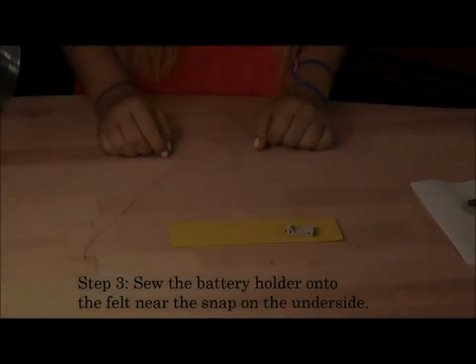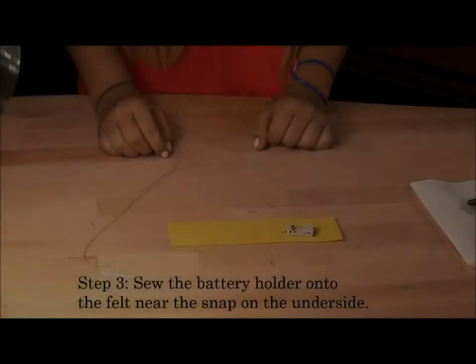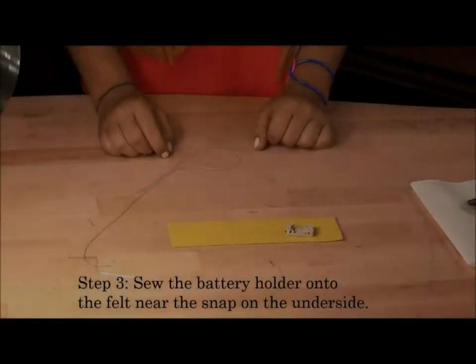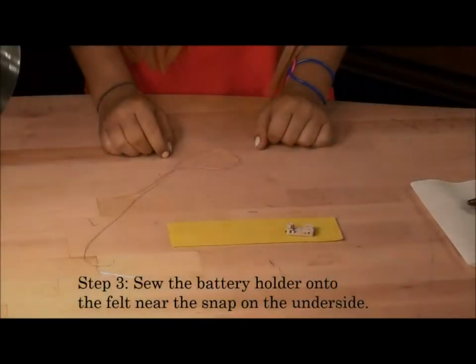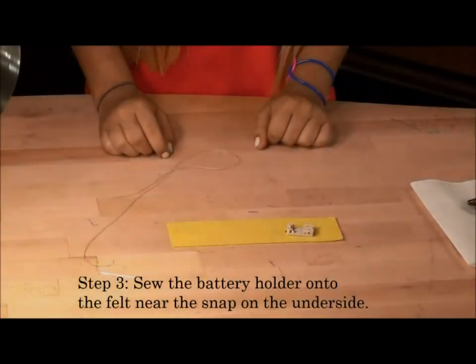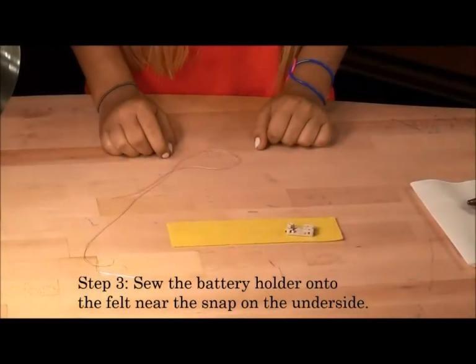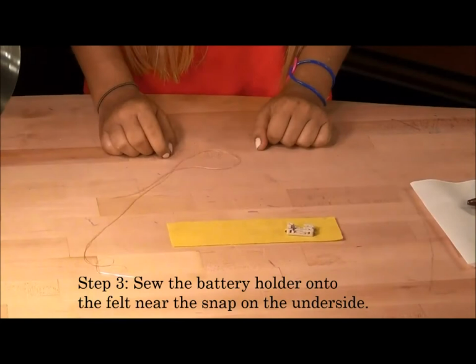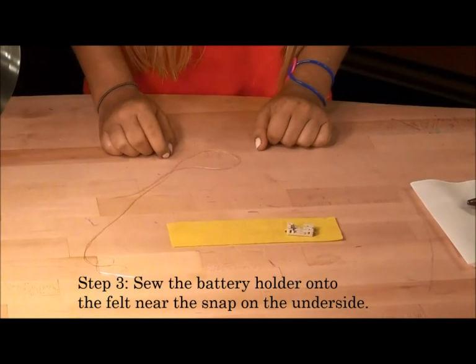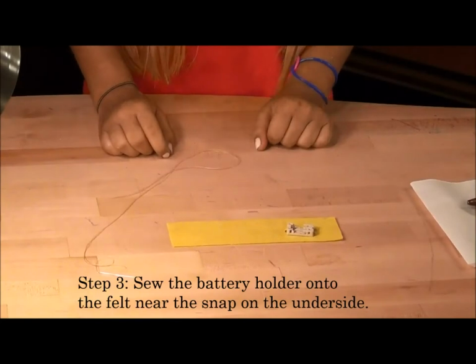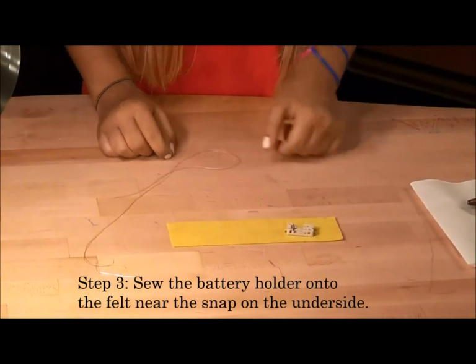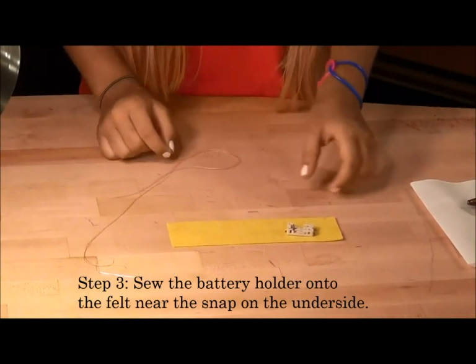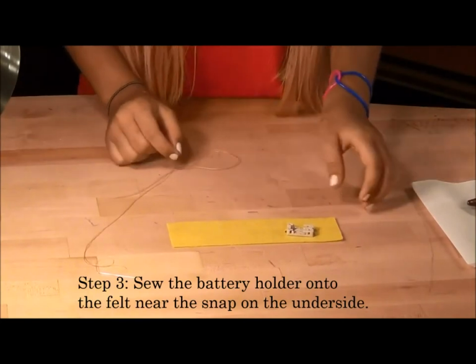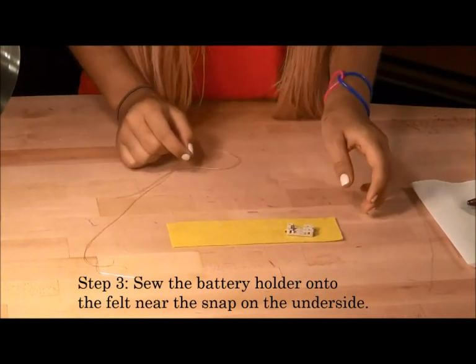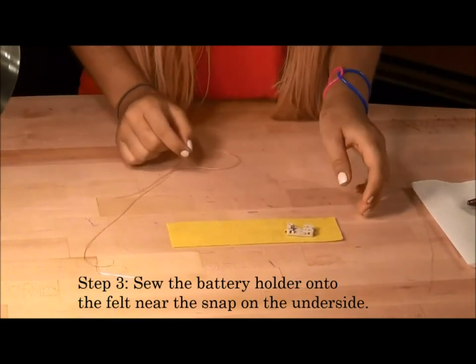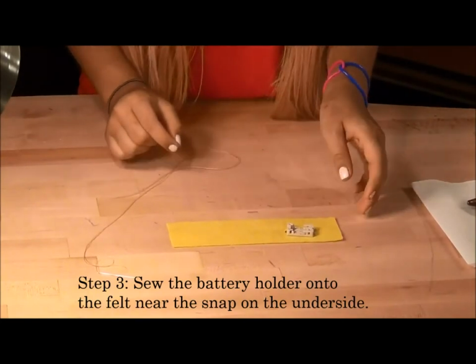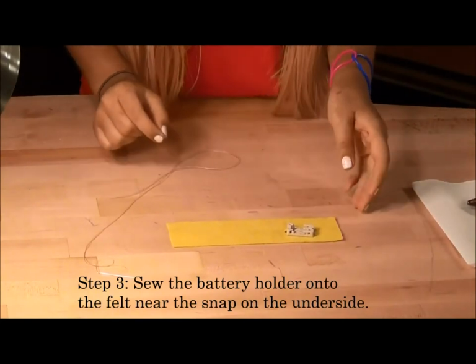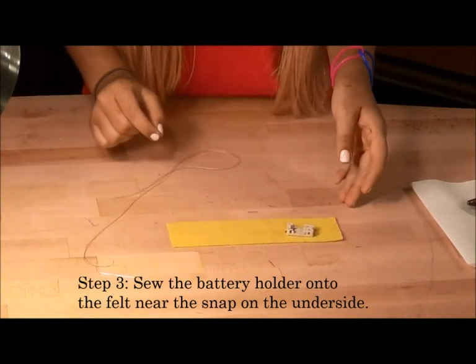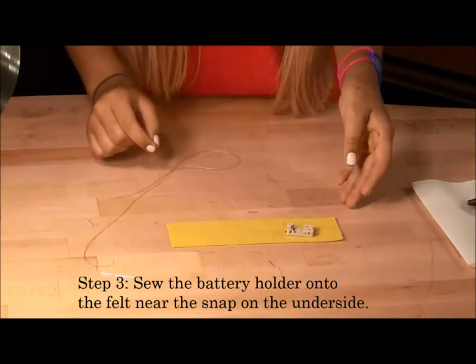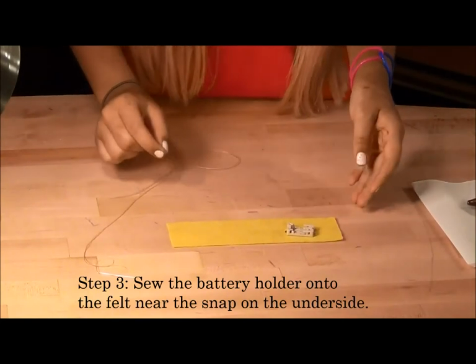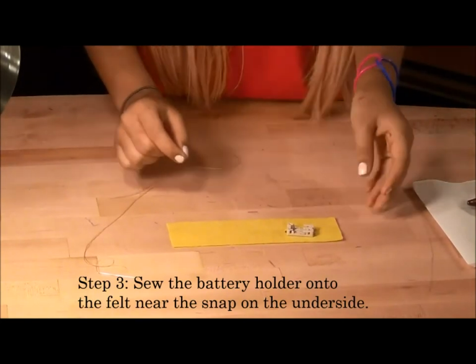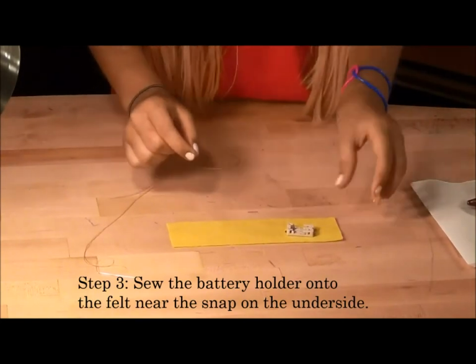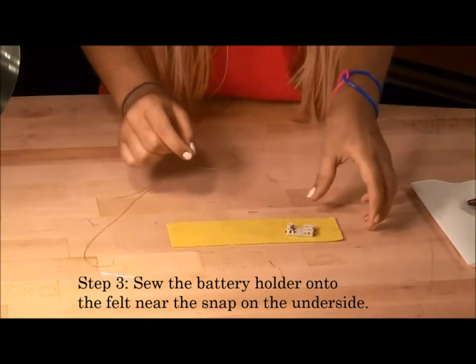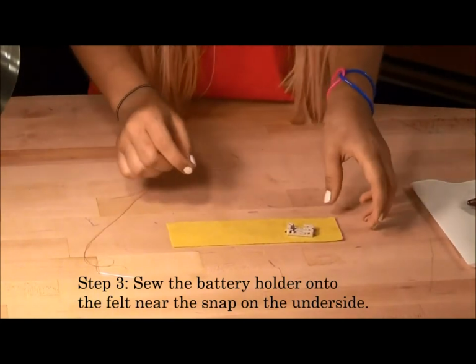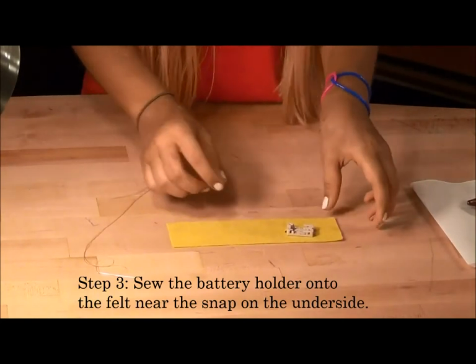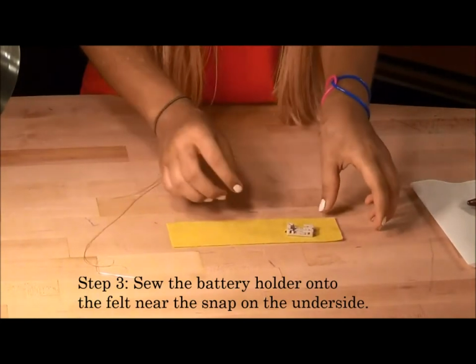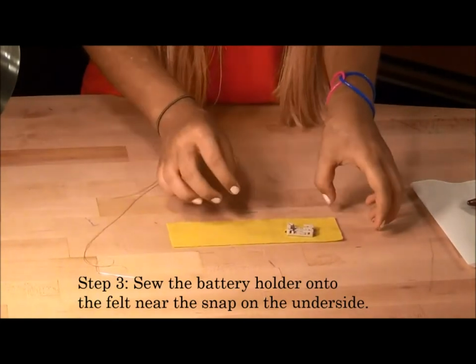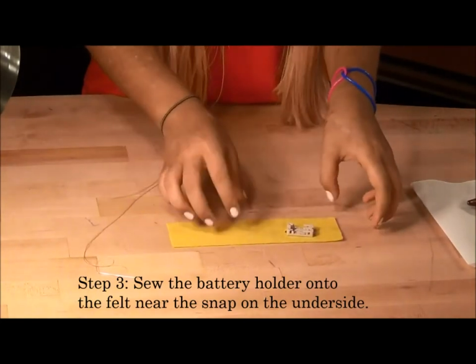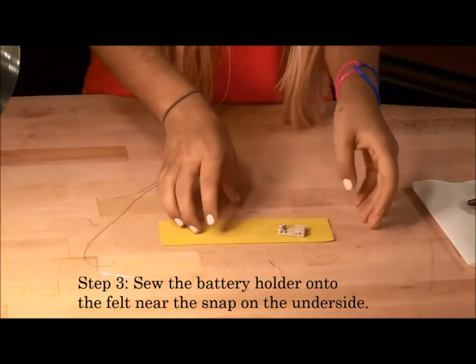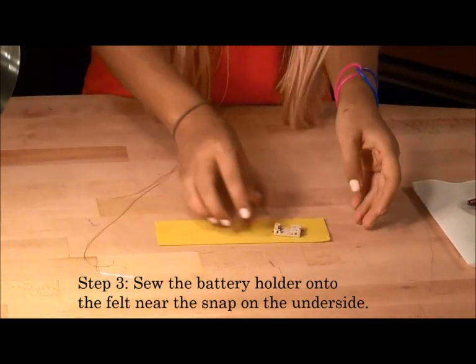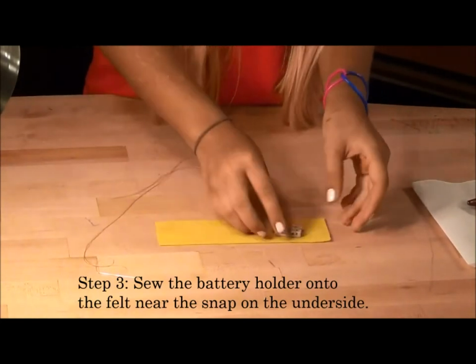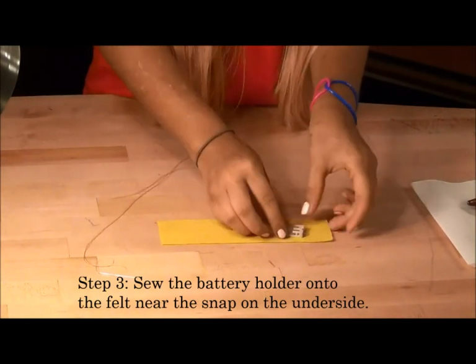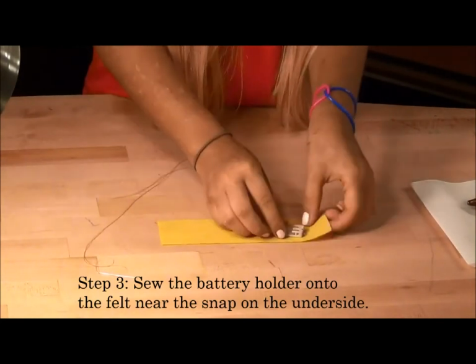Step 3: sew the battery holder onto the armband near the snap on the underside.